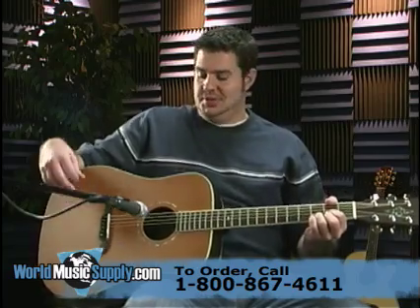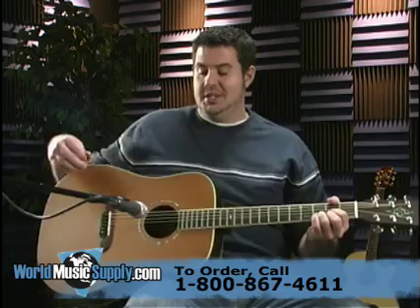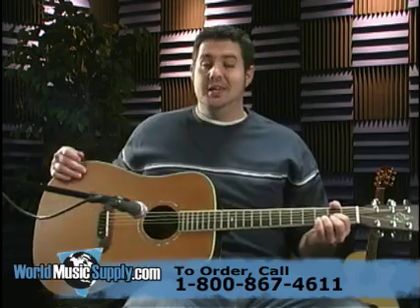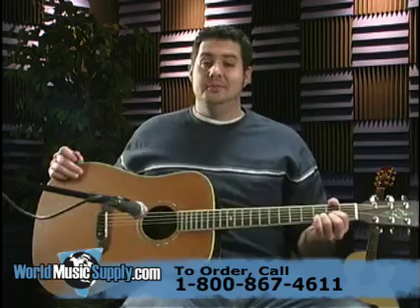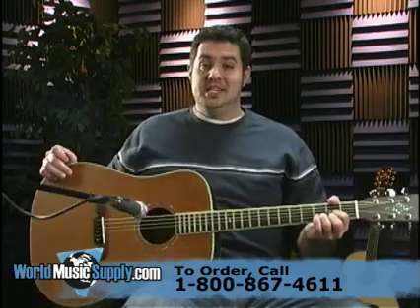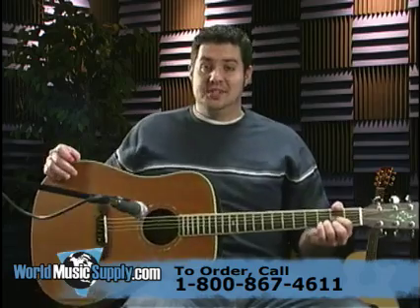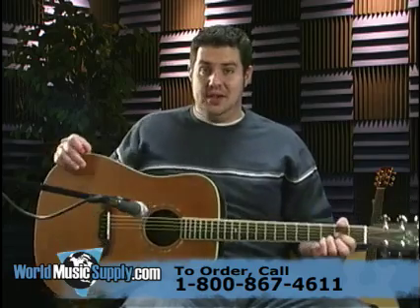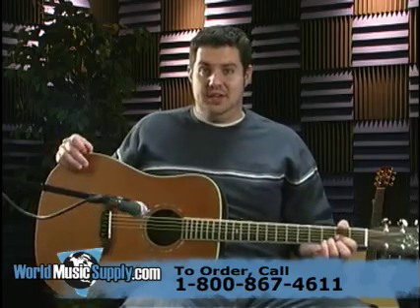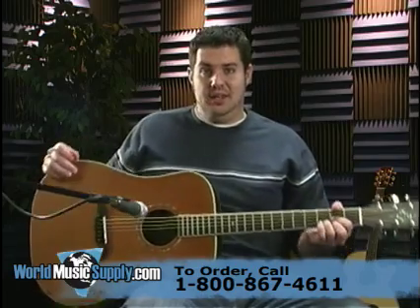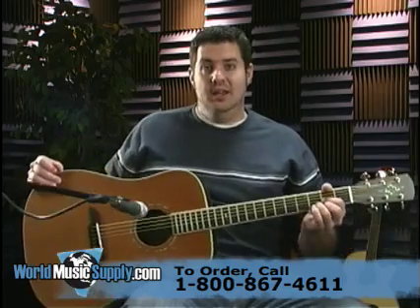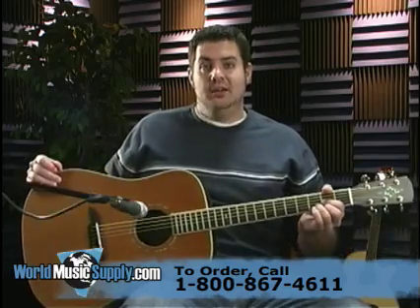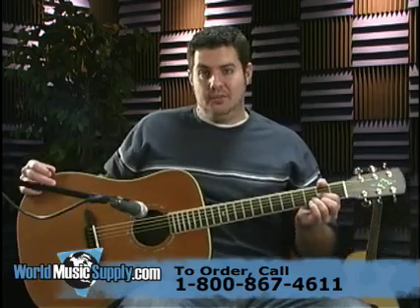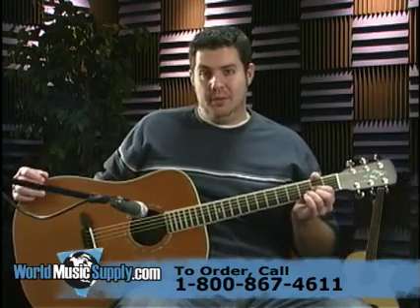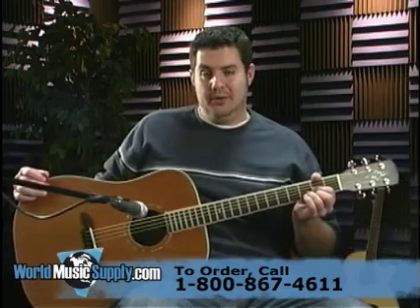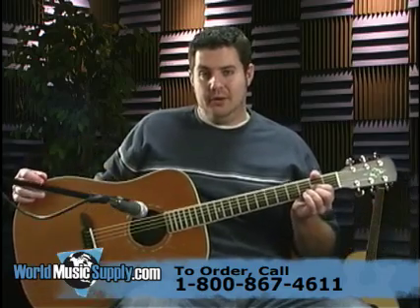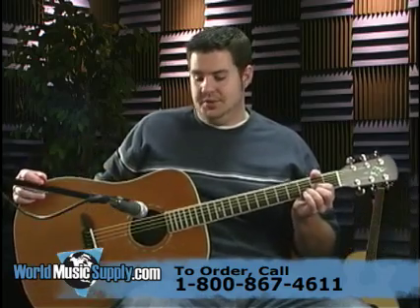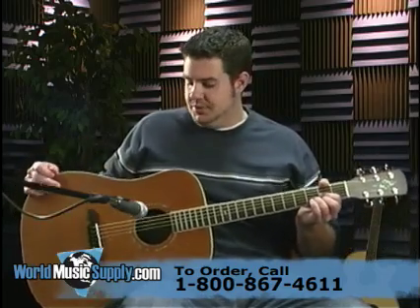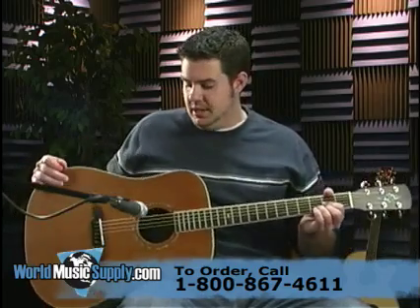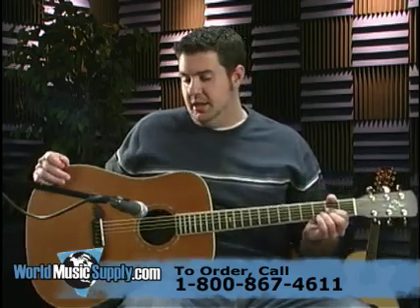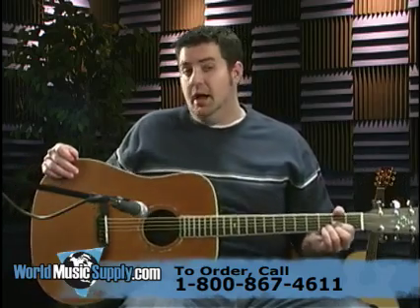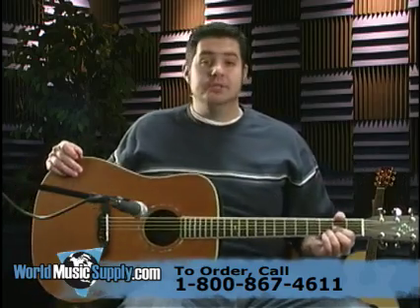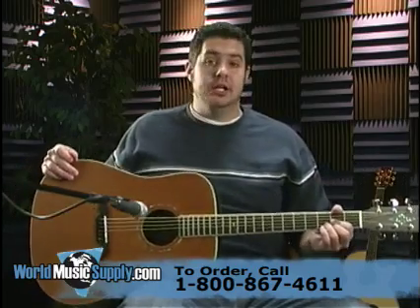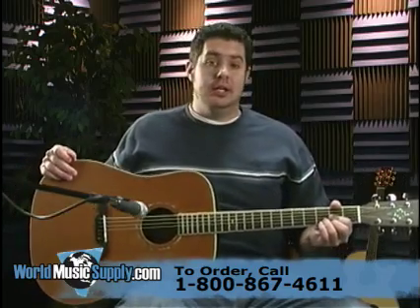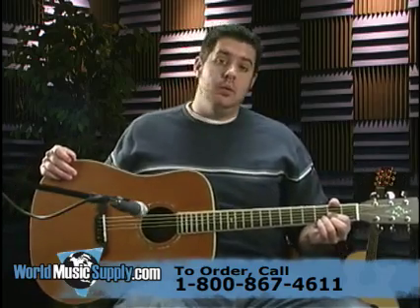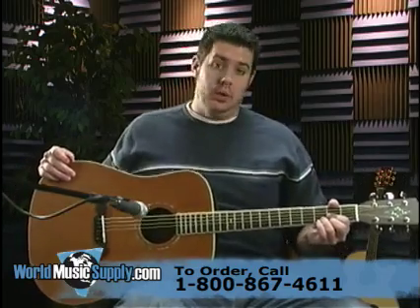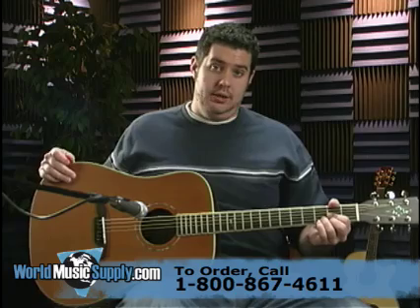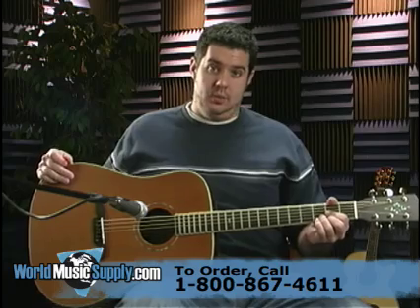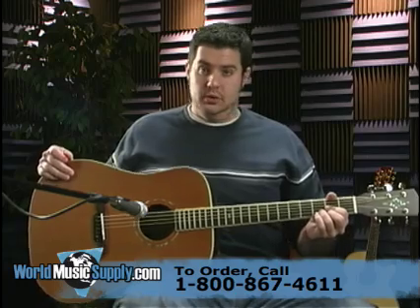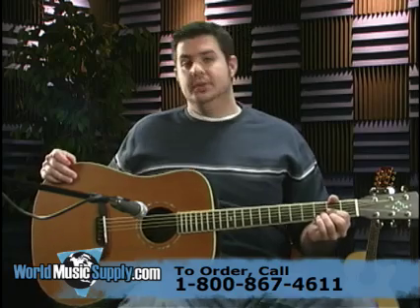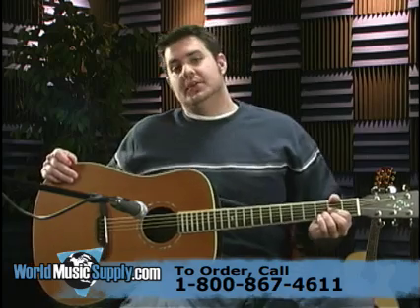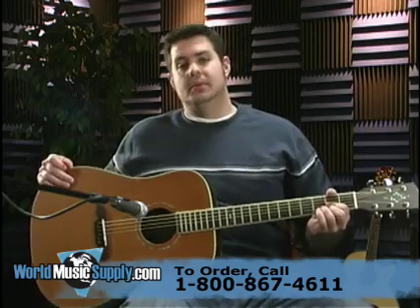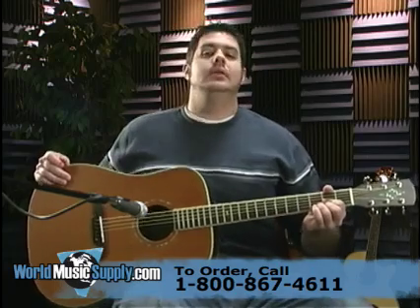This is the MD-70 from Alvarez. And I'm JD with World Music Supply.